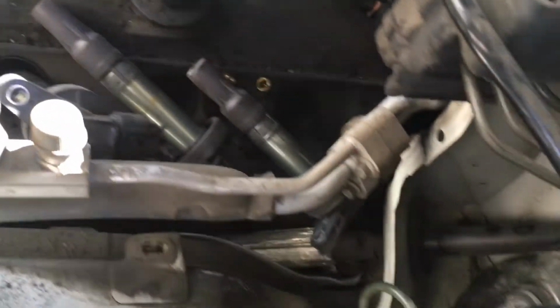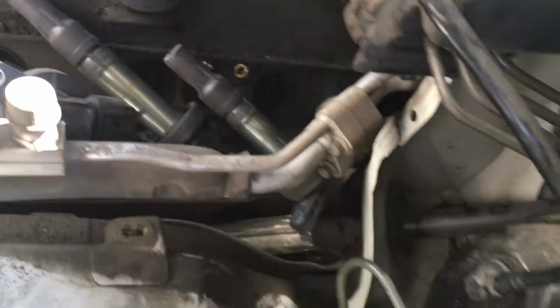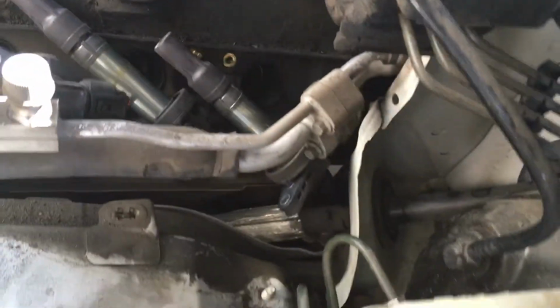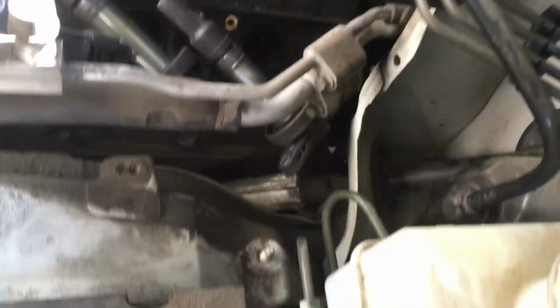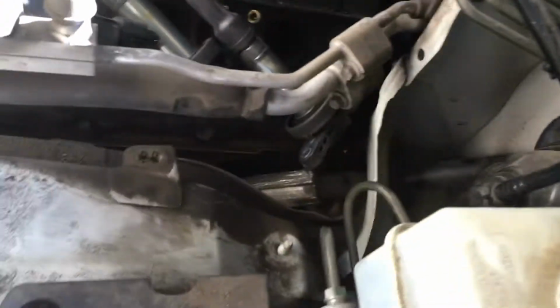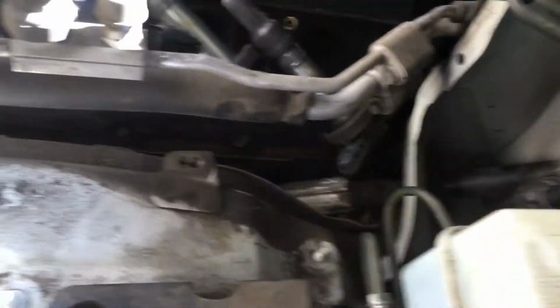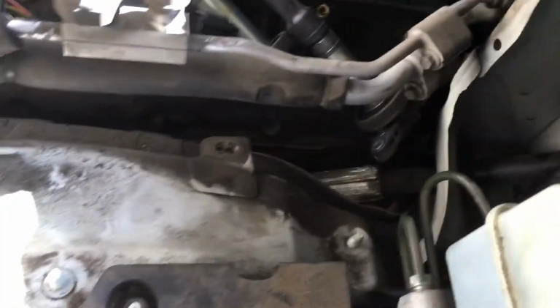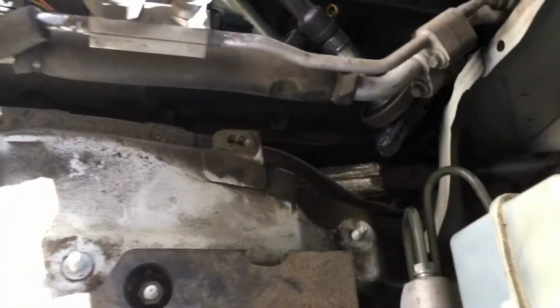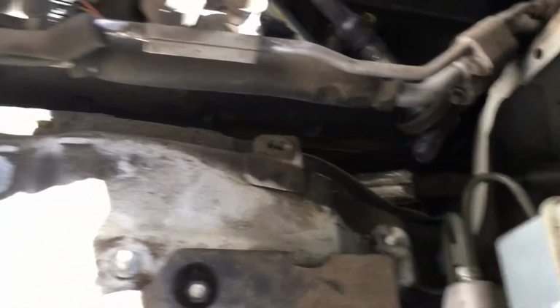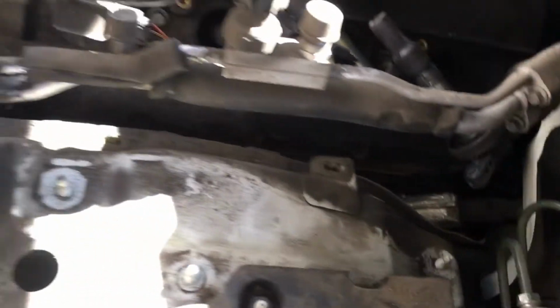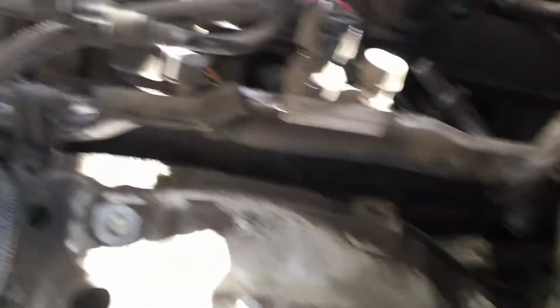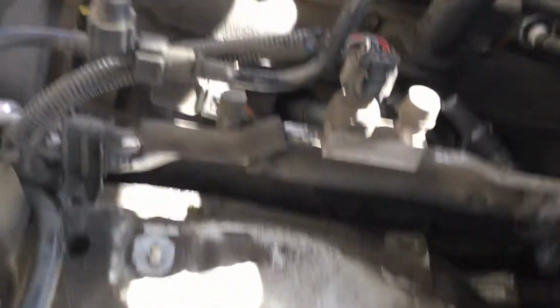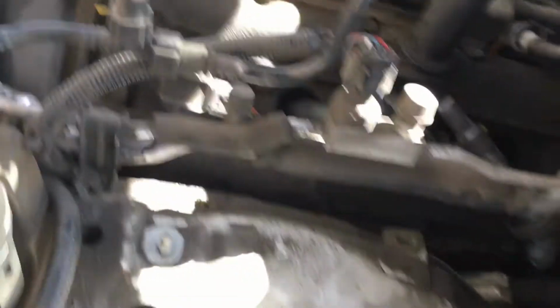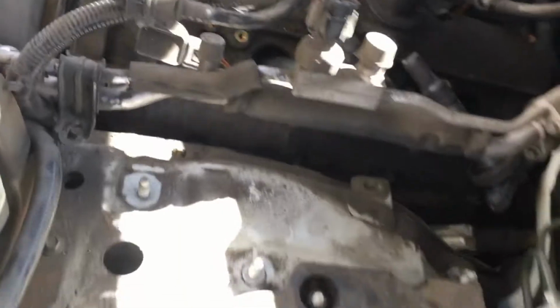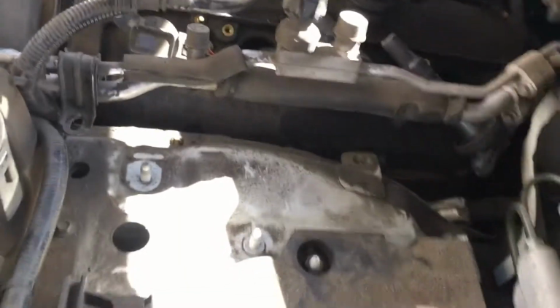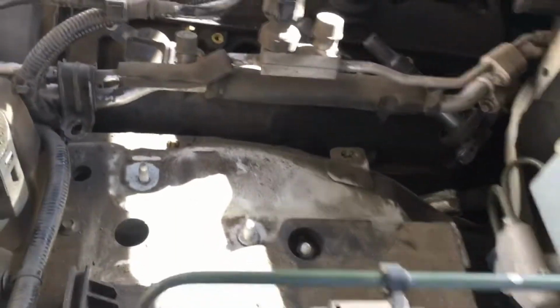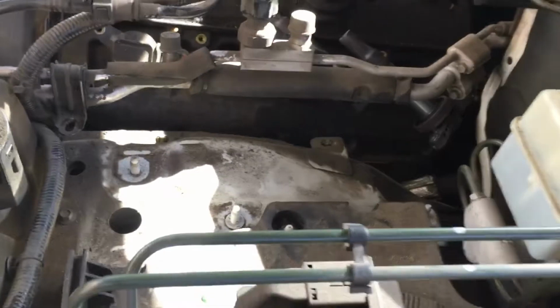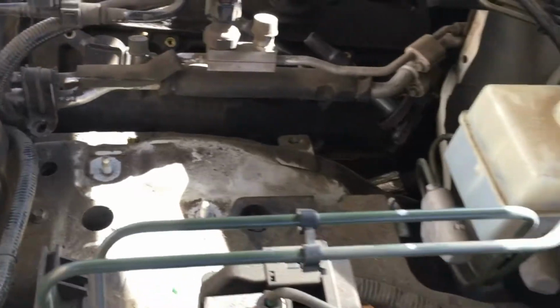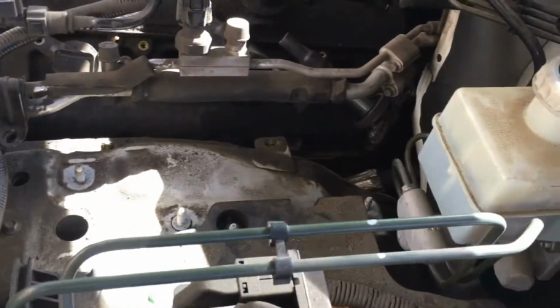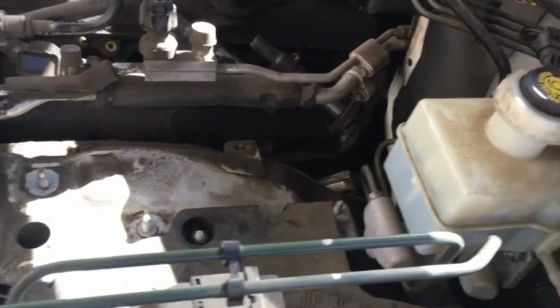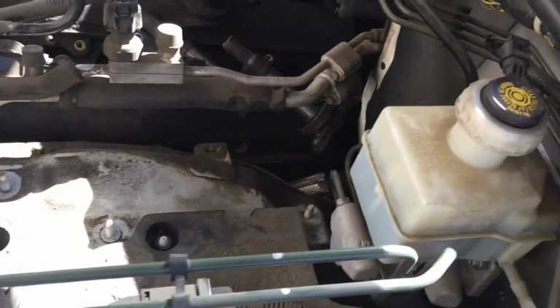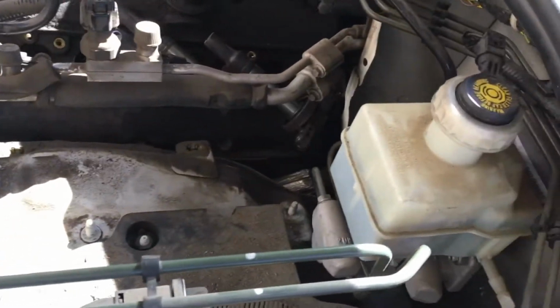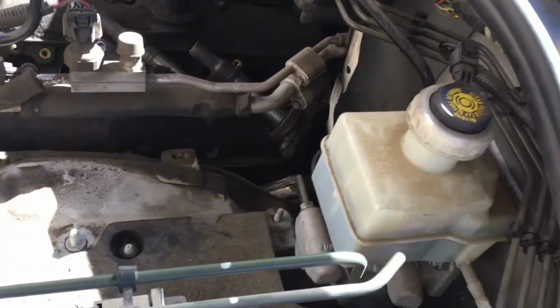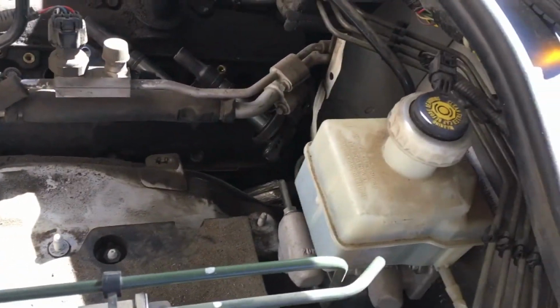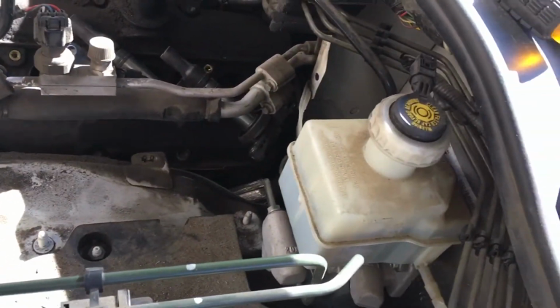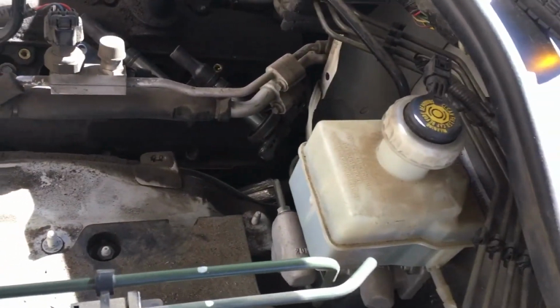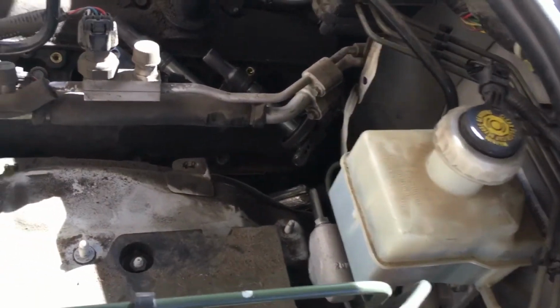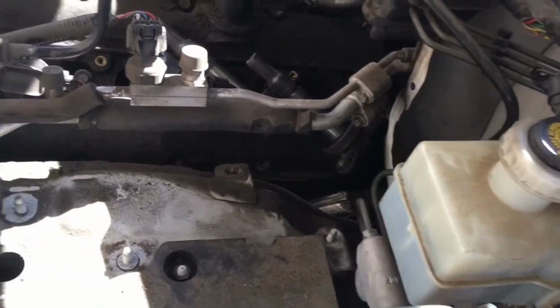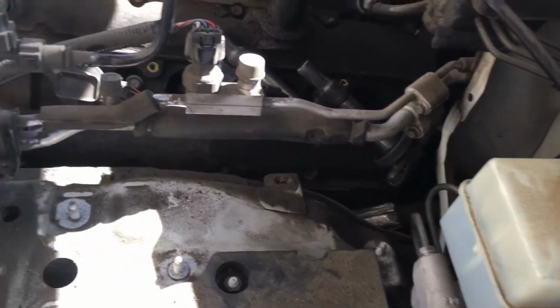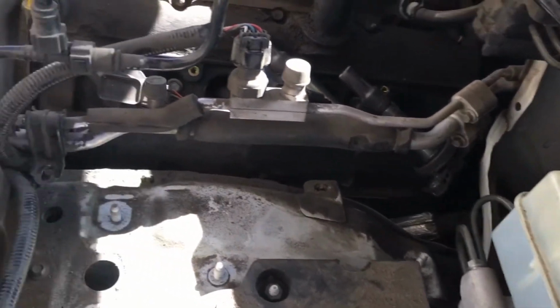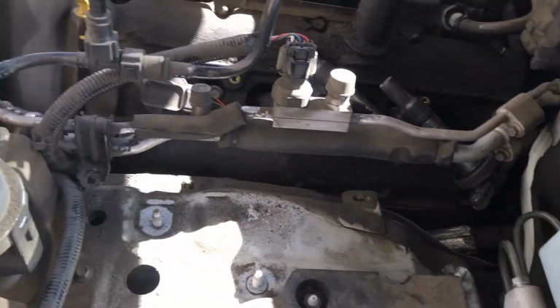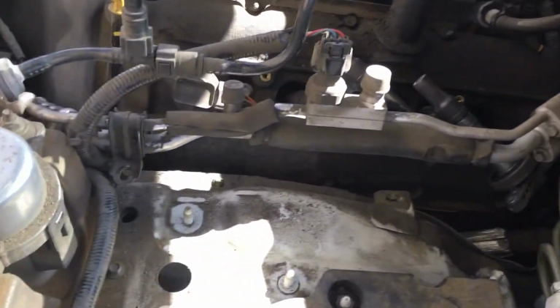This is what you get to do in order to take the spark plugs out.